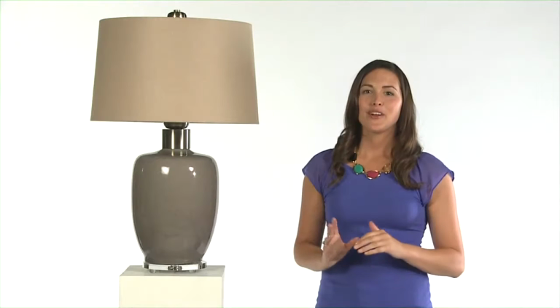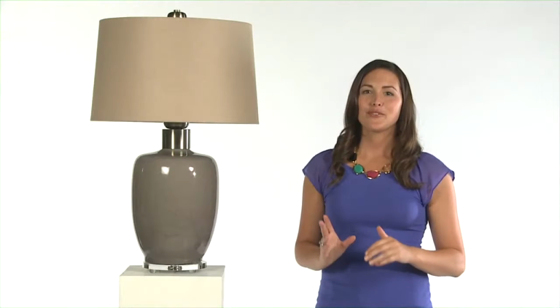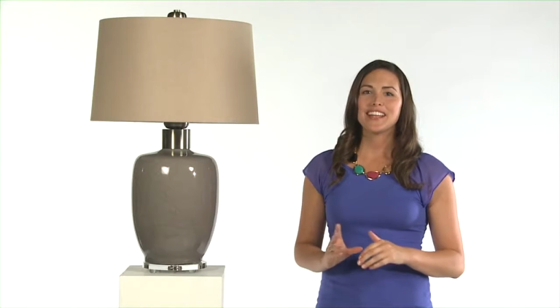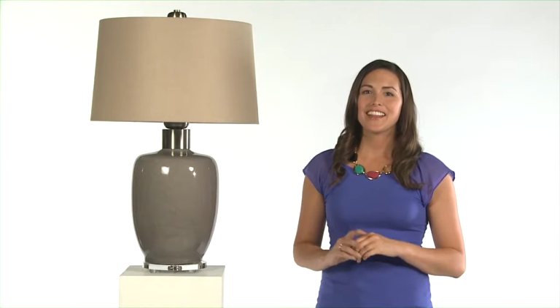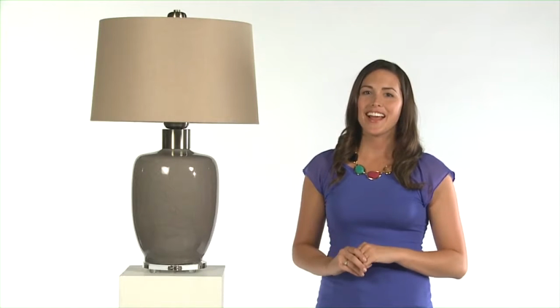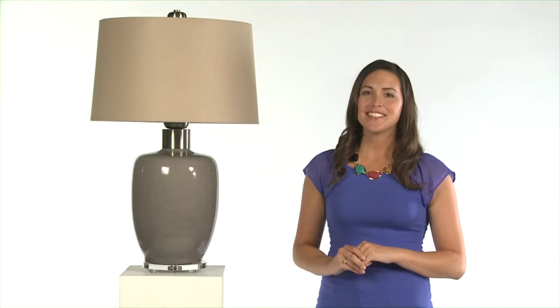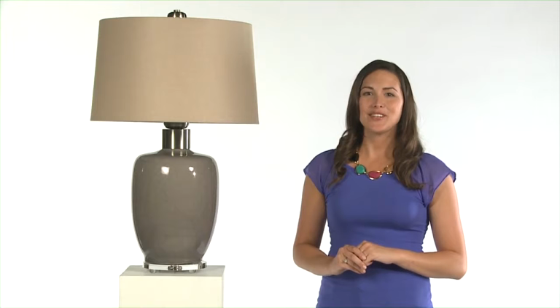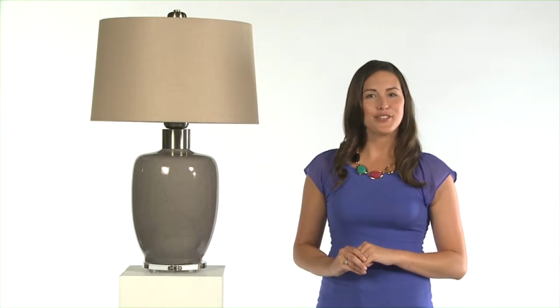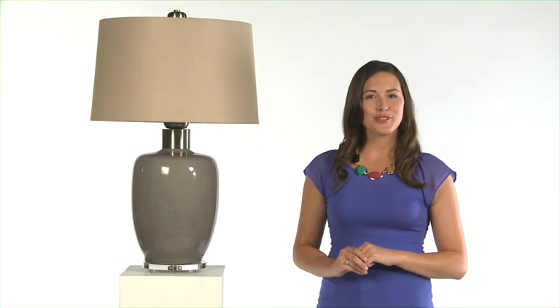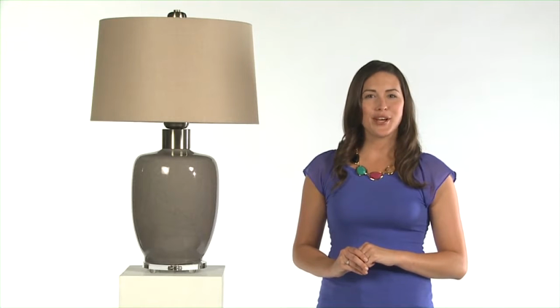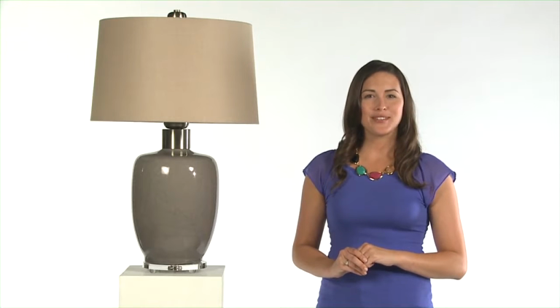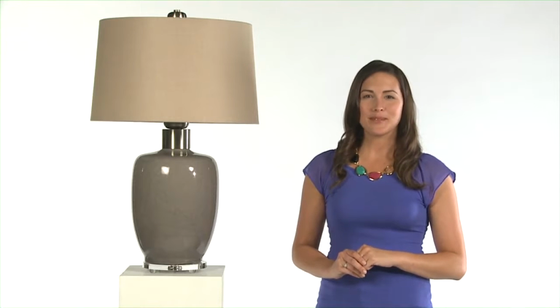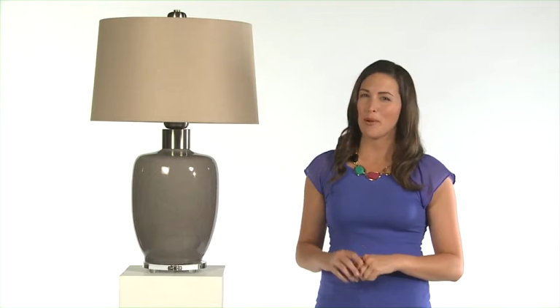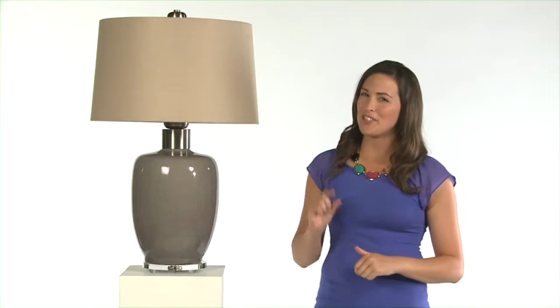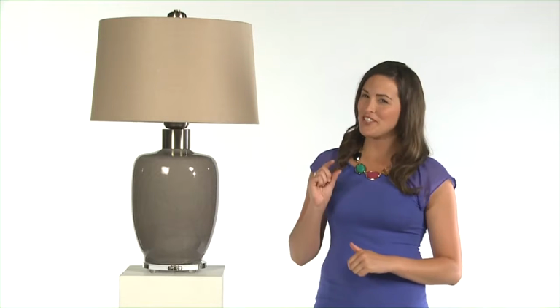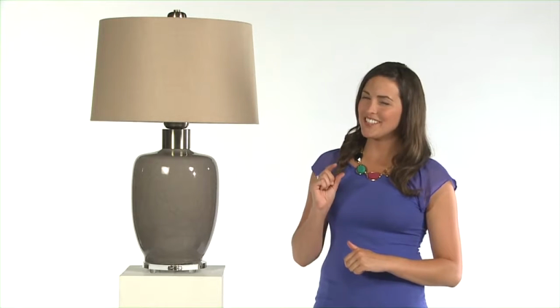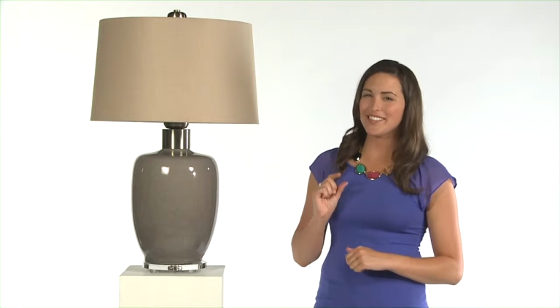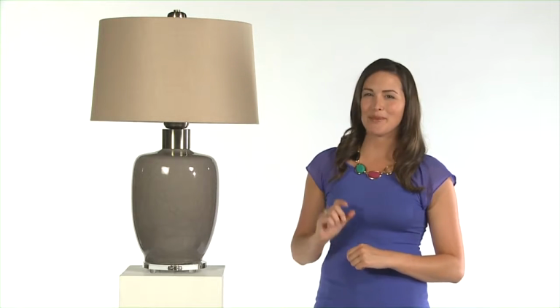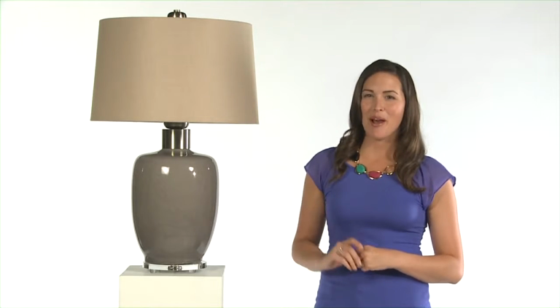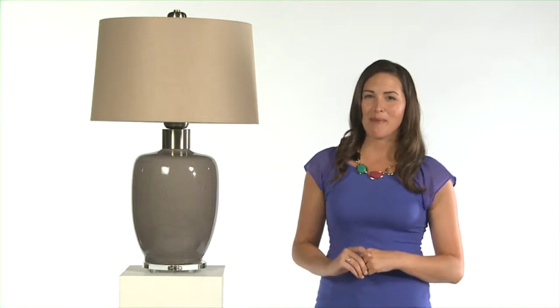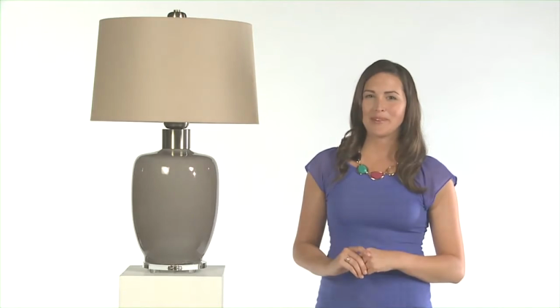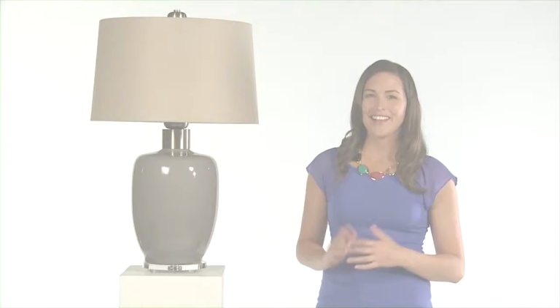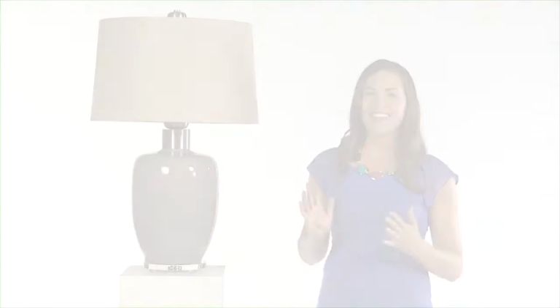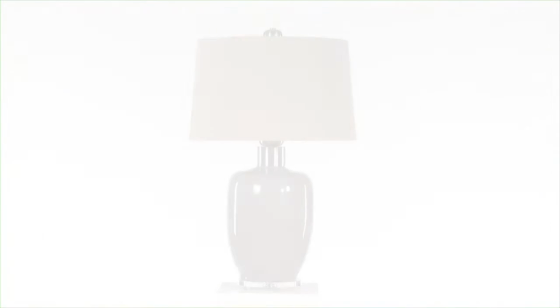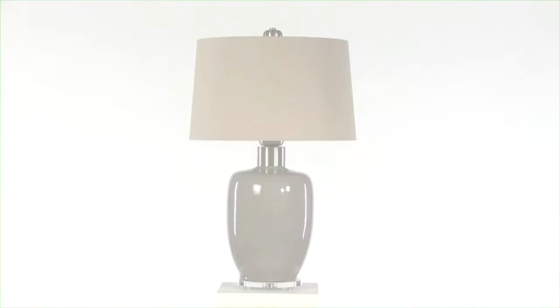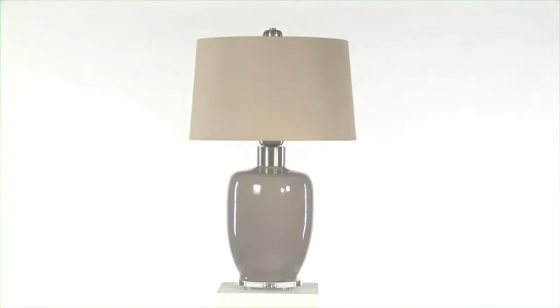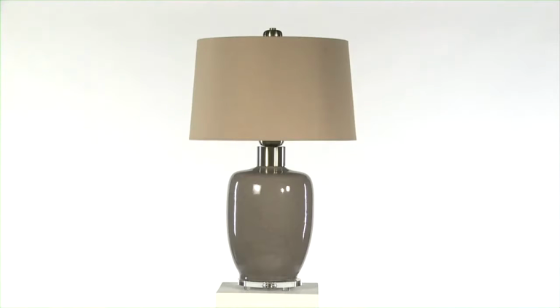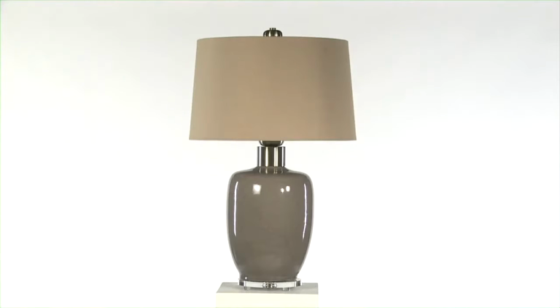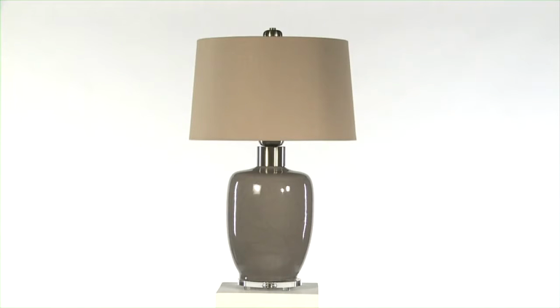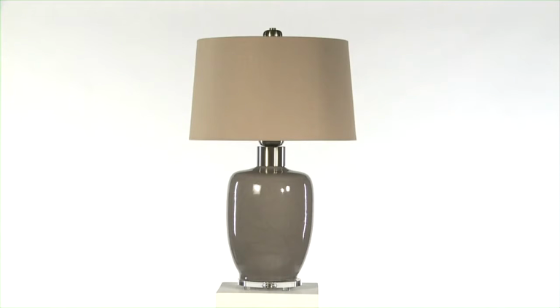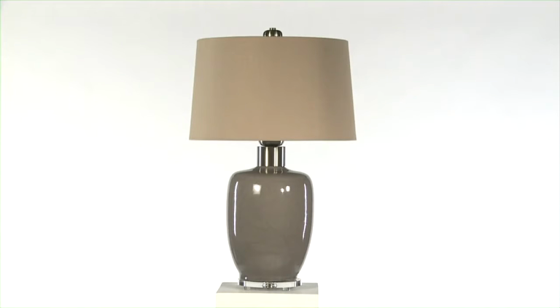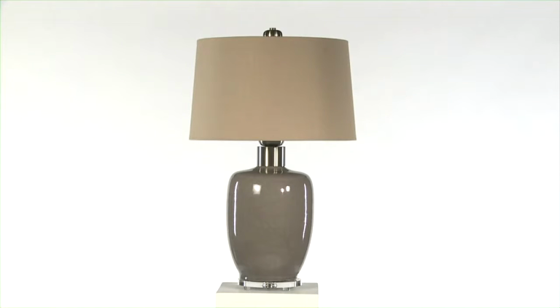Great lines, neutral tones, but with just a little pop. That's what the Ovidius lamp has.